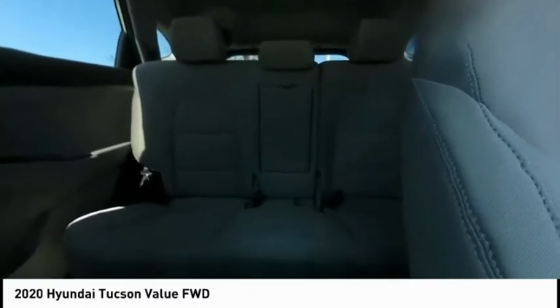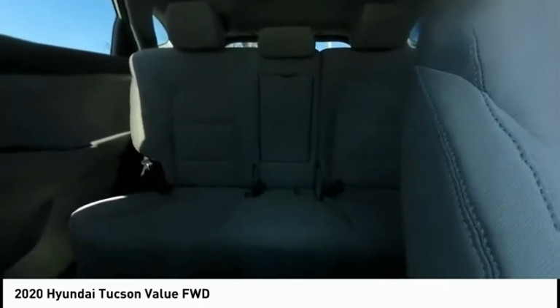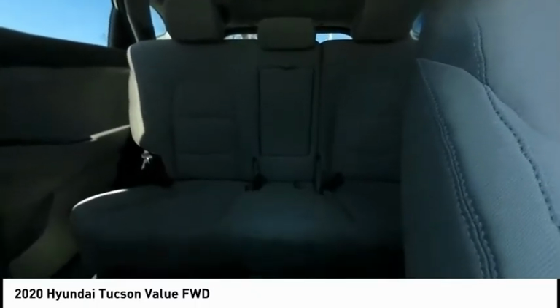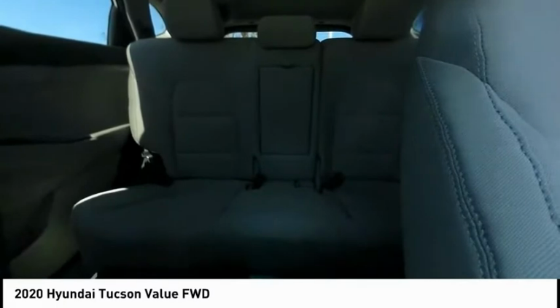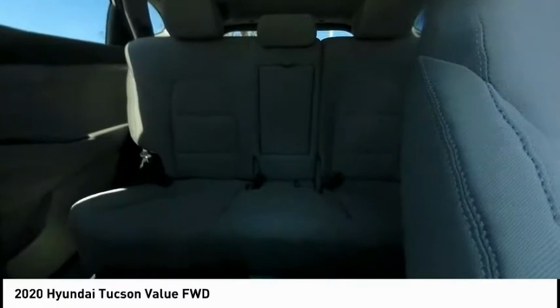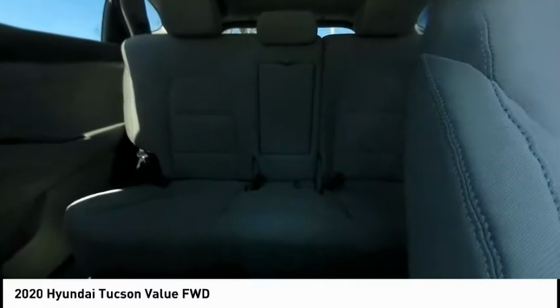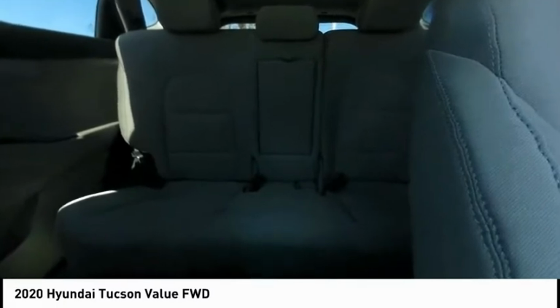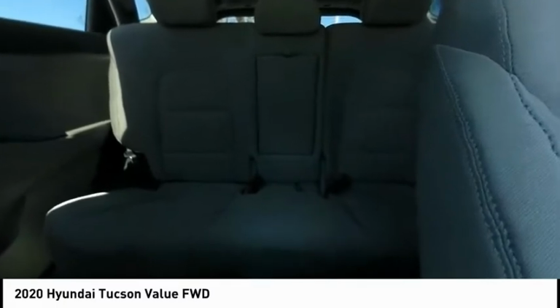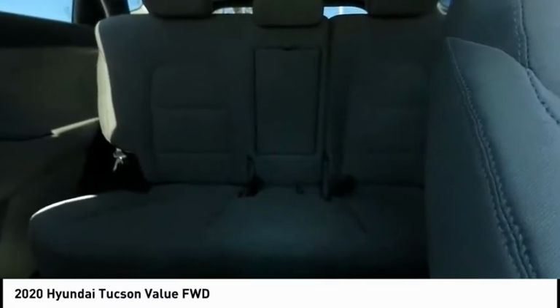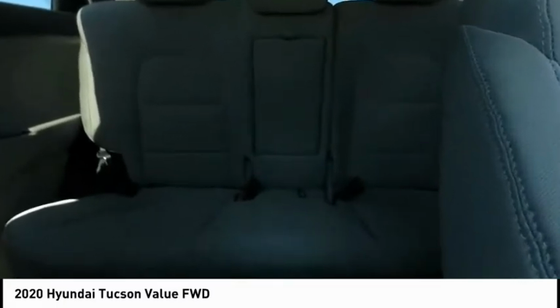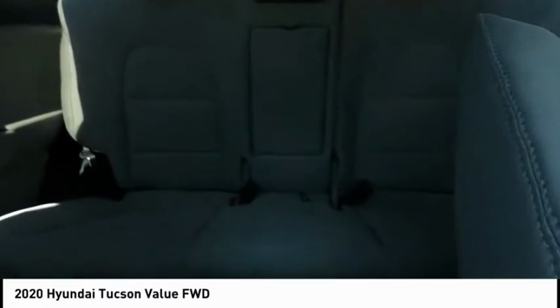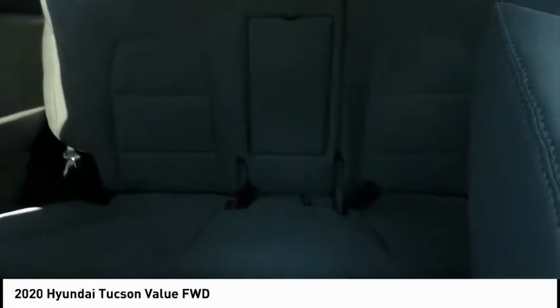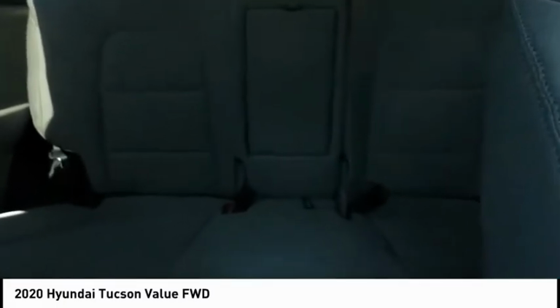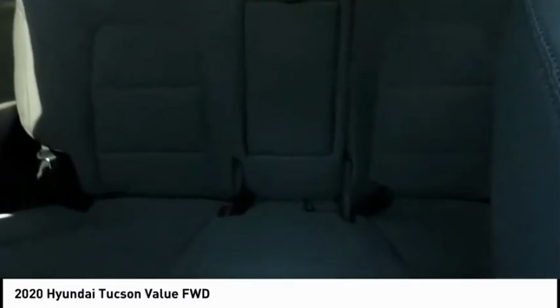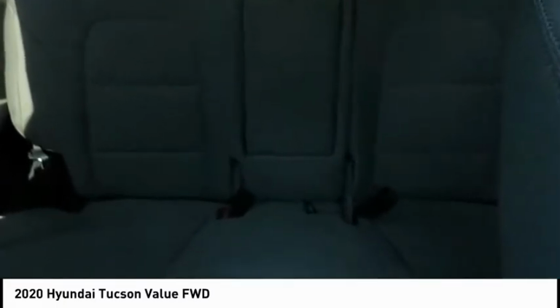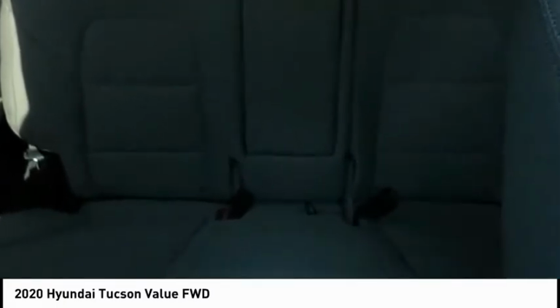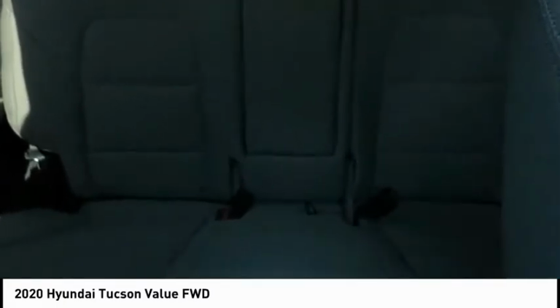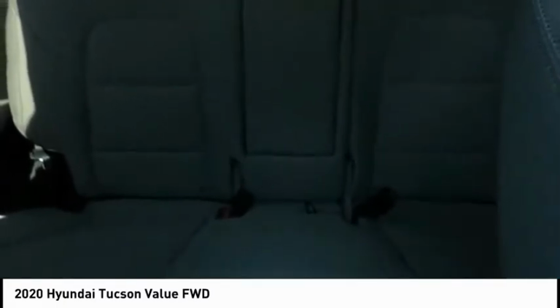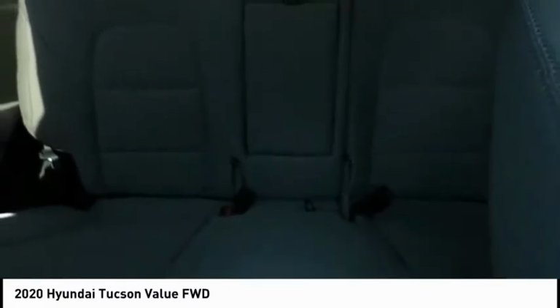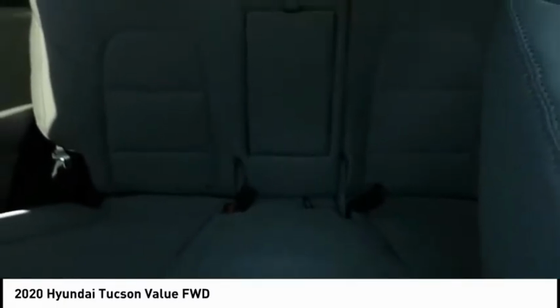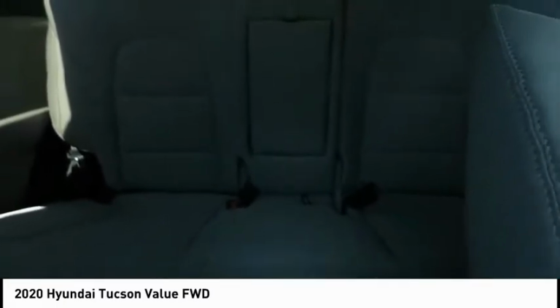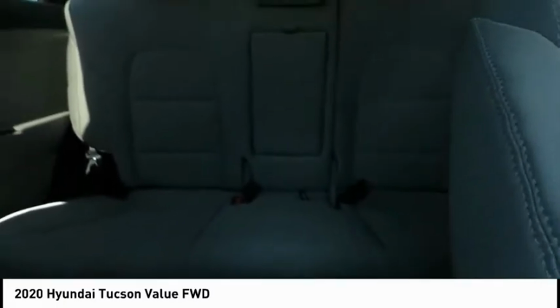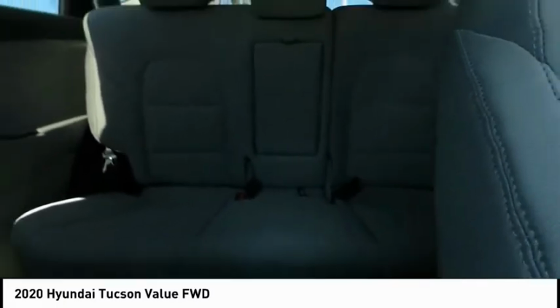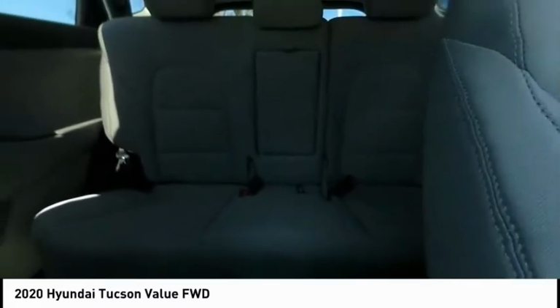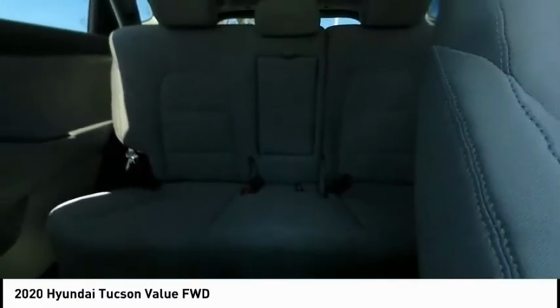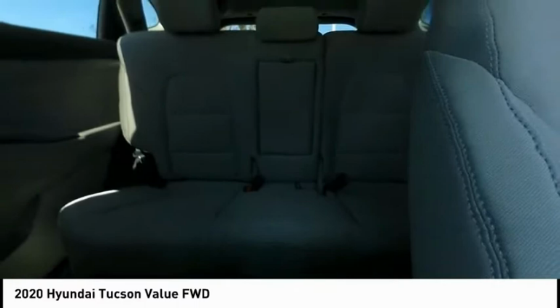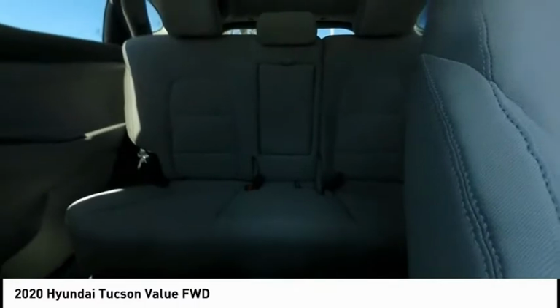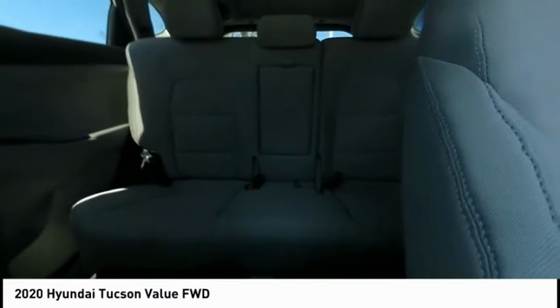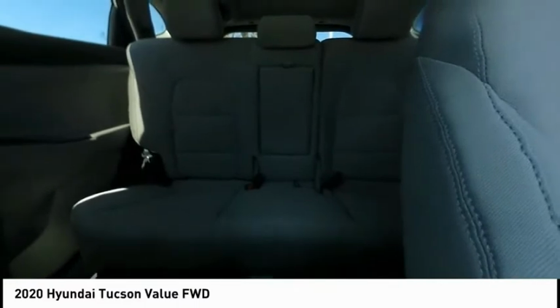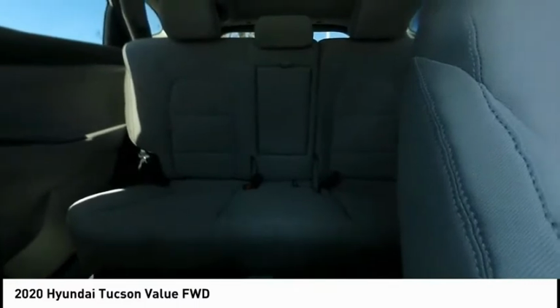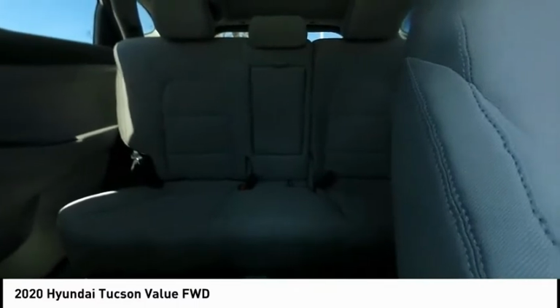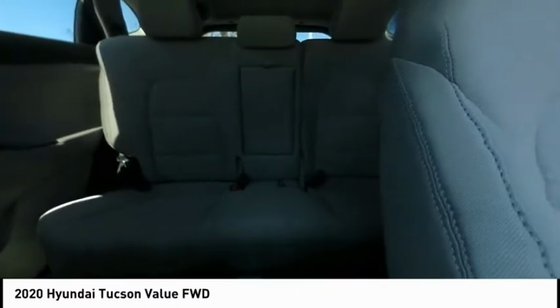Security system. This beauty is sure to make you the talk of the neighborhood, so call or drop in for a test drive today.